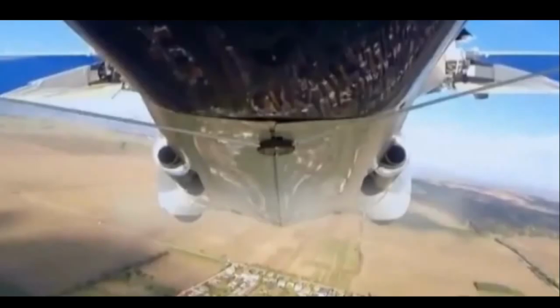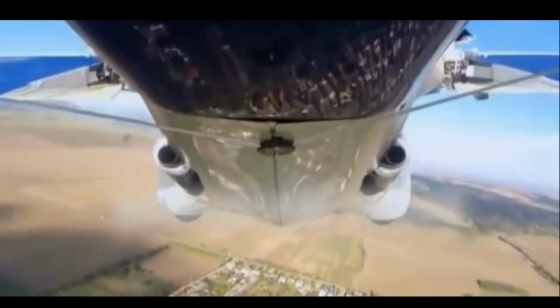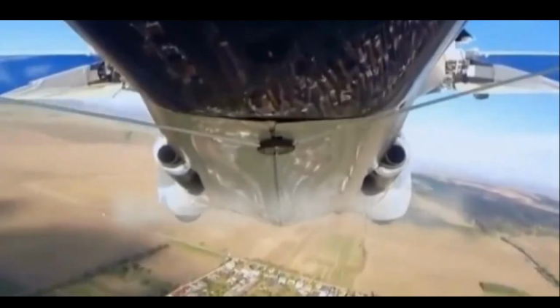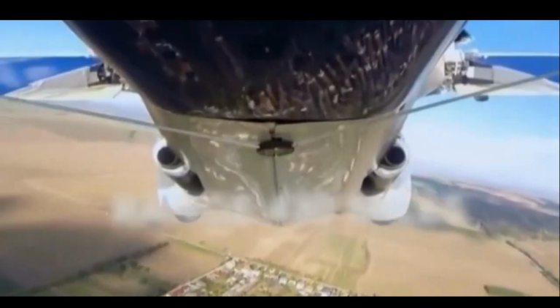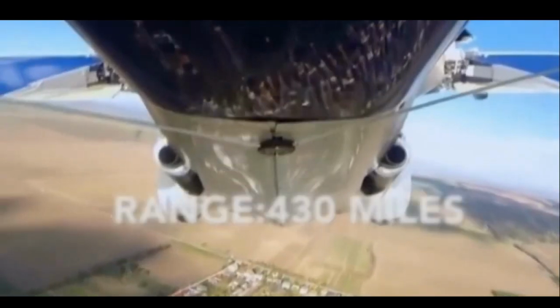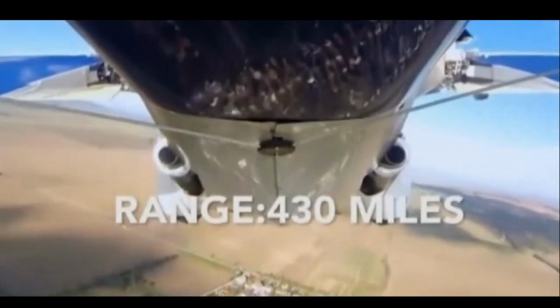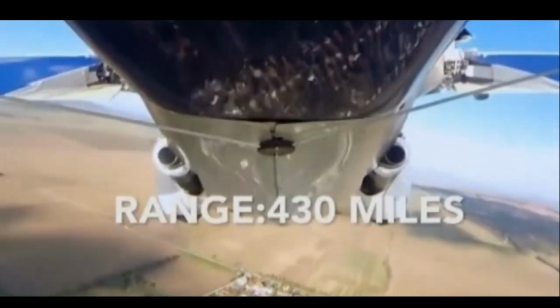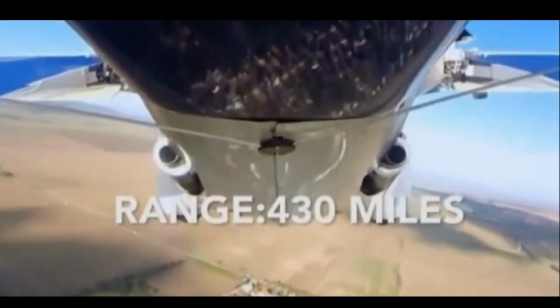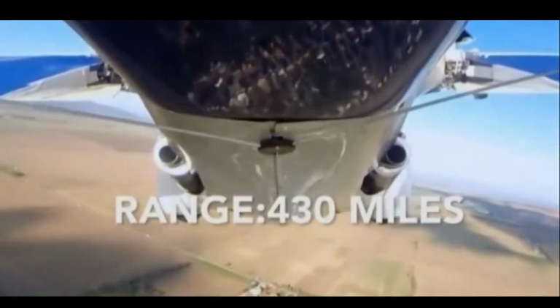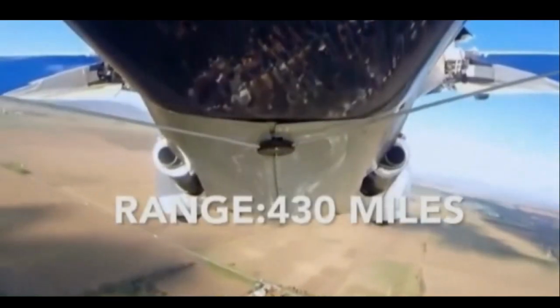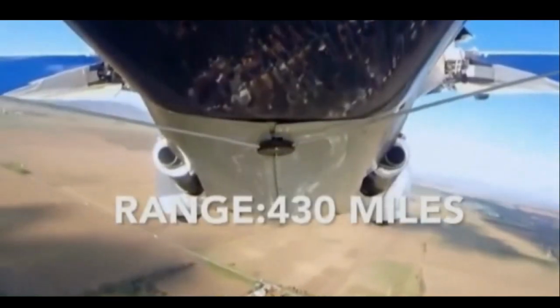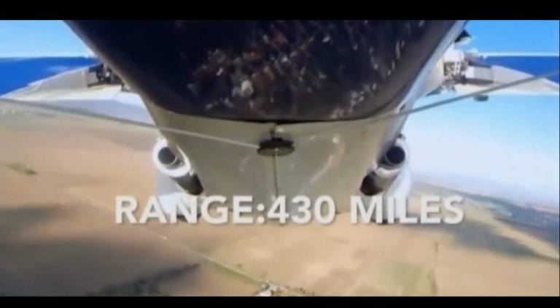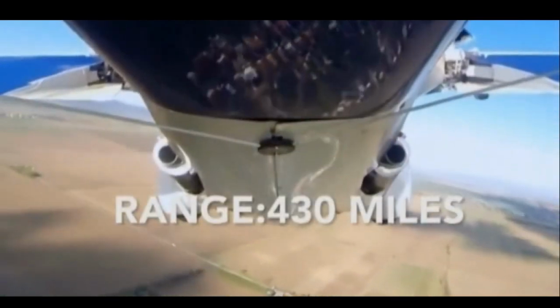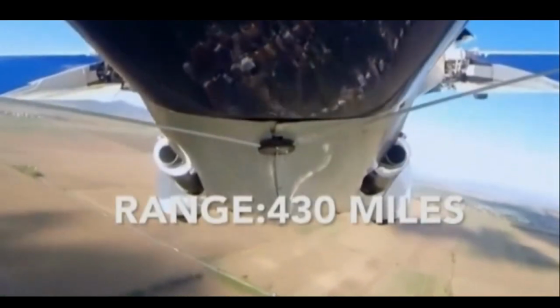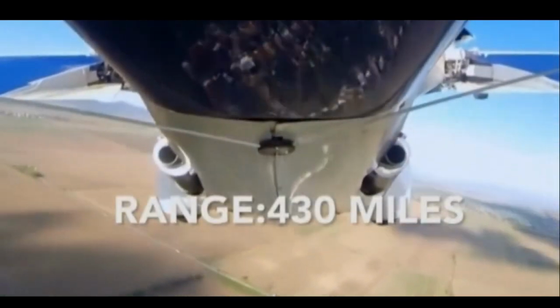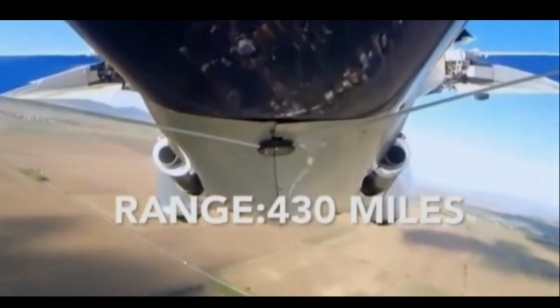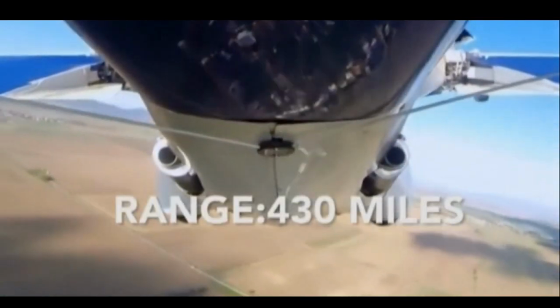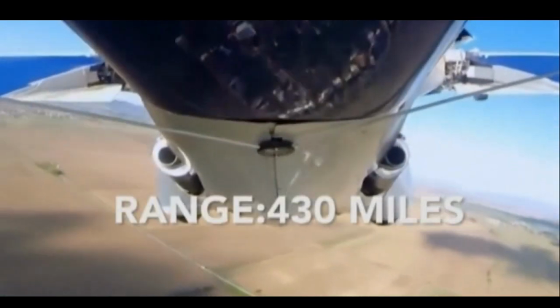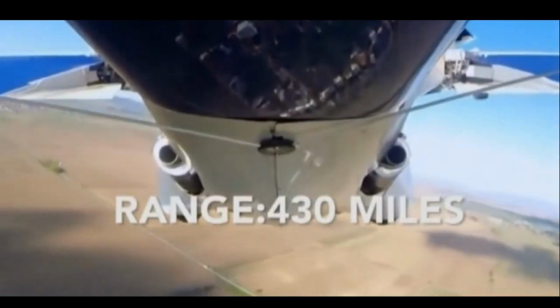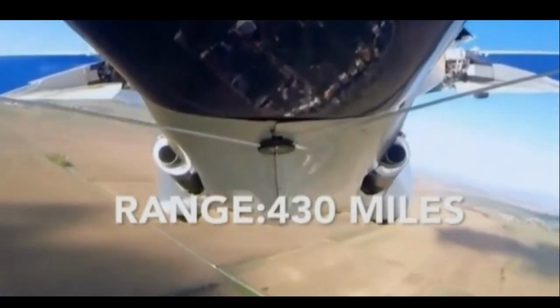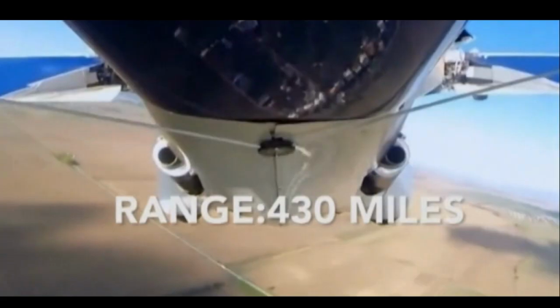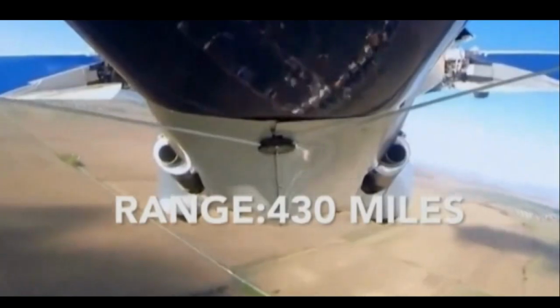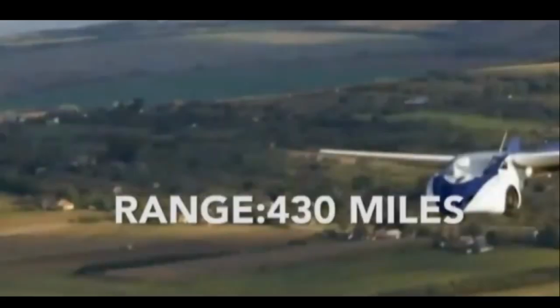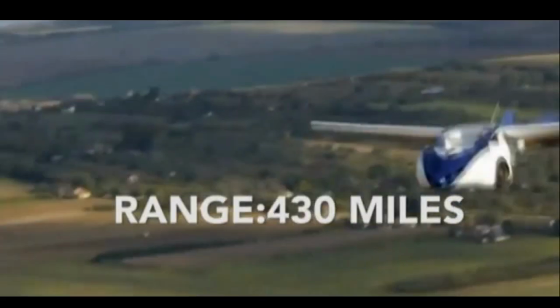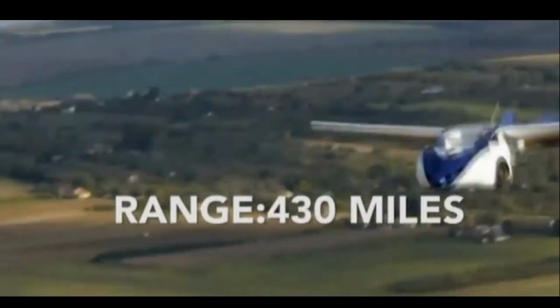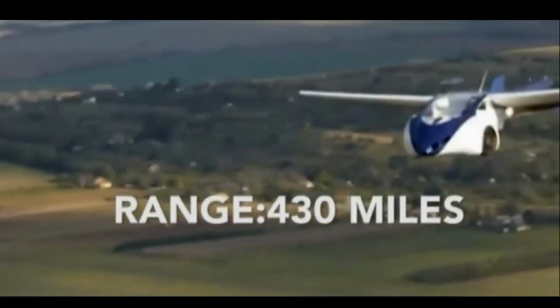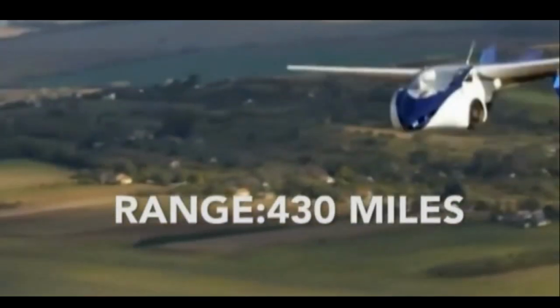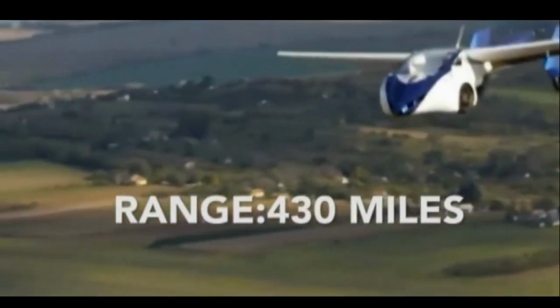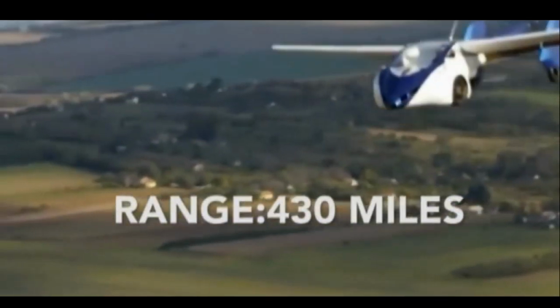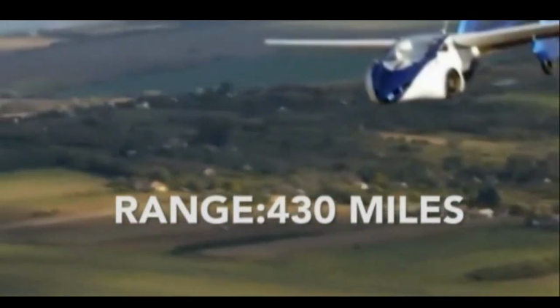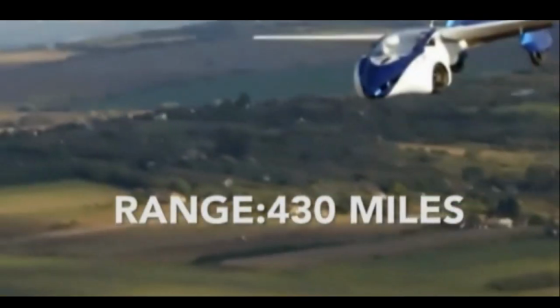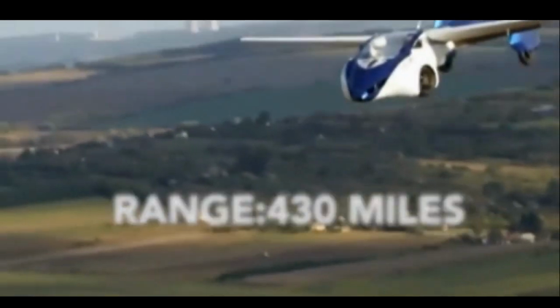And in the air, it has a range of 430 miles. Oh yeah, did I mention? It can fly.